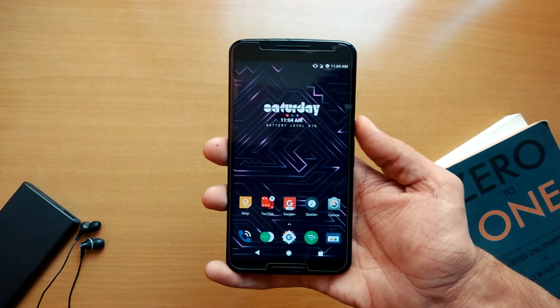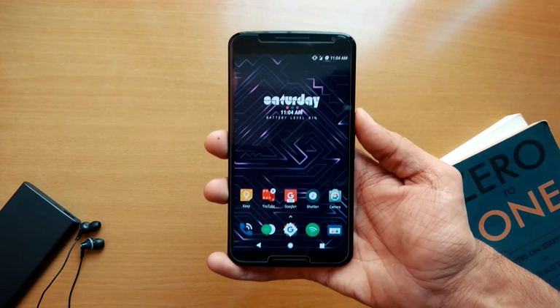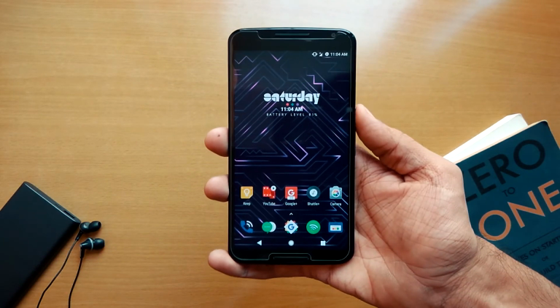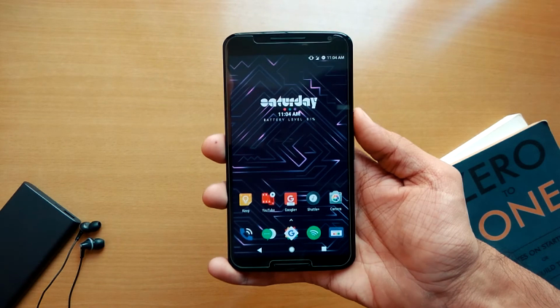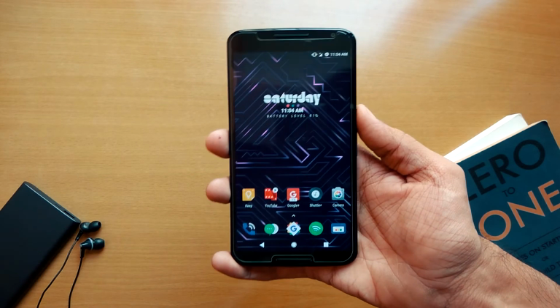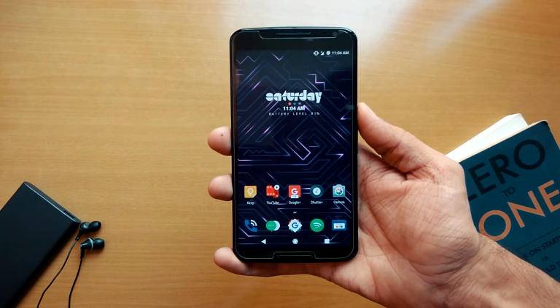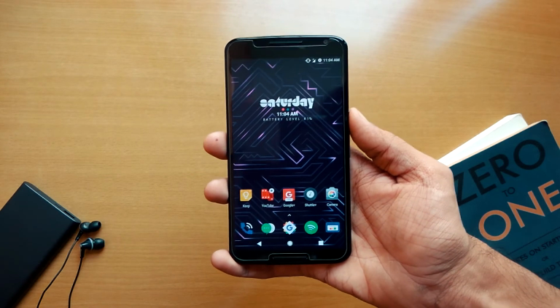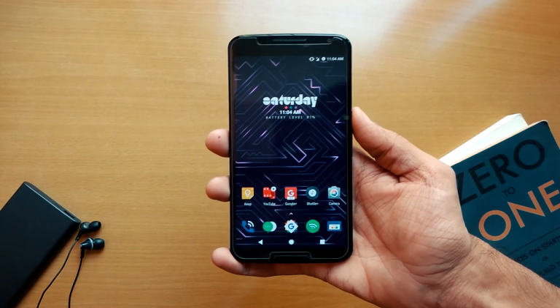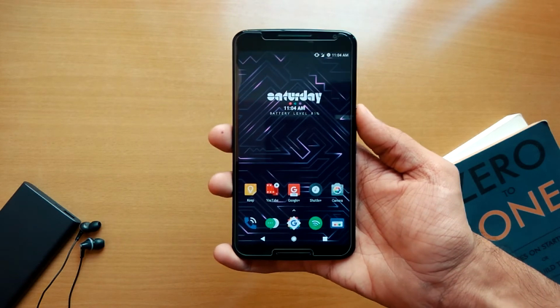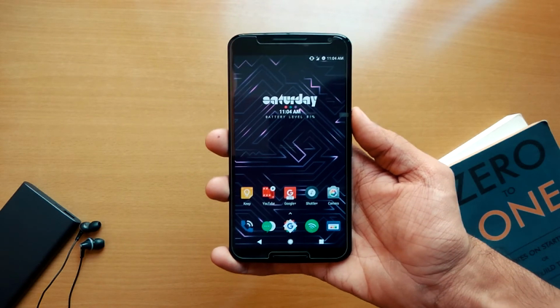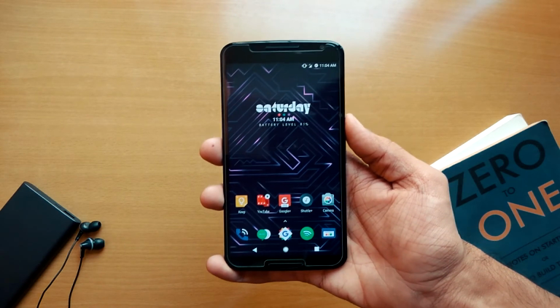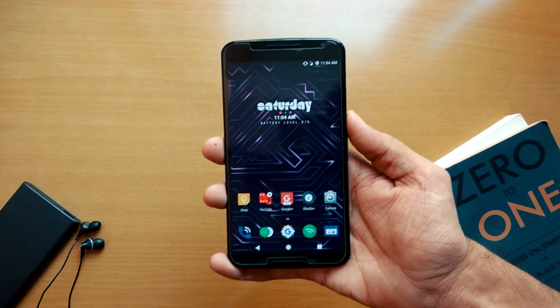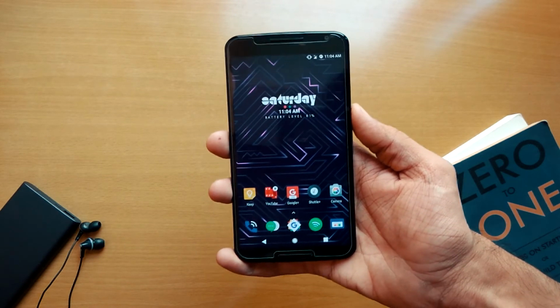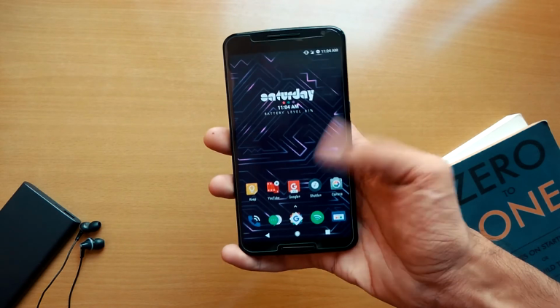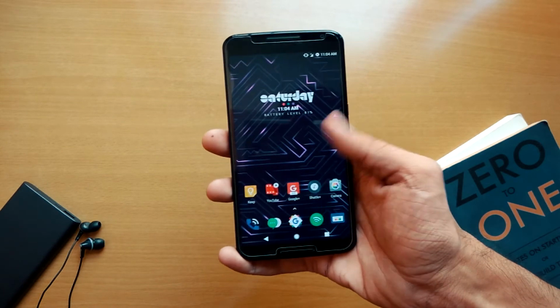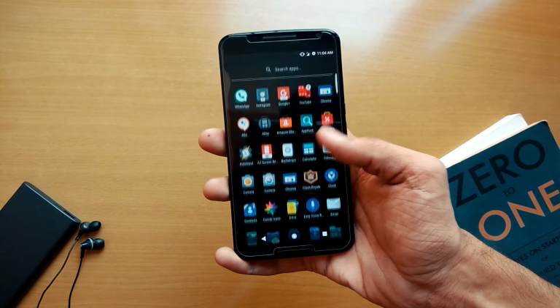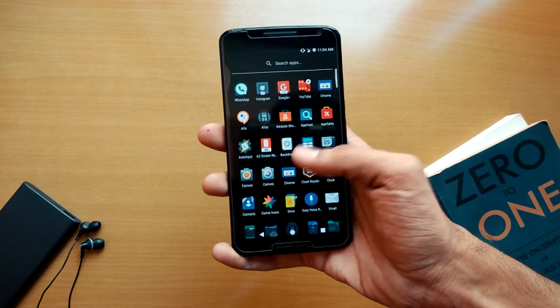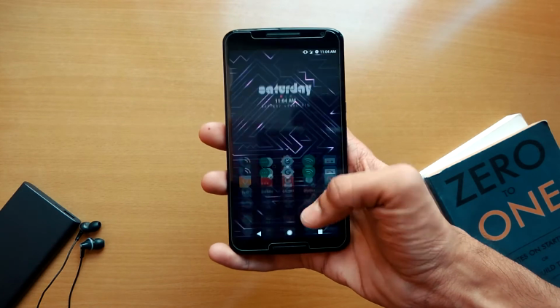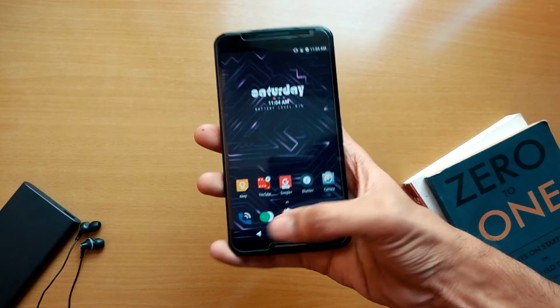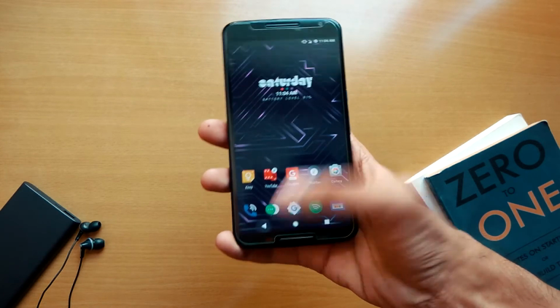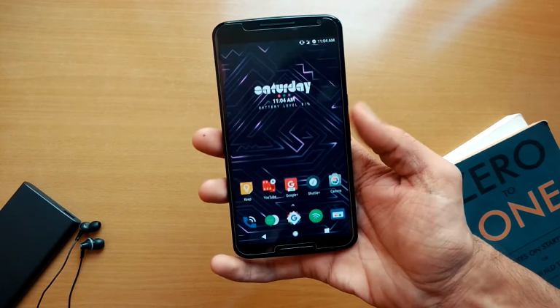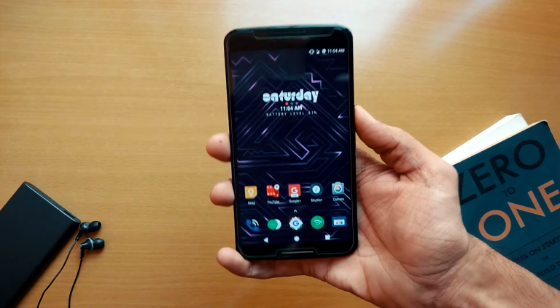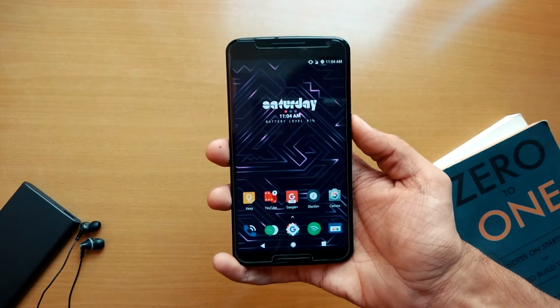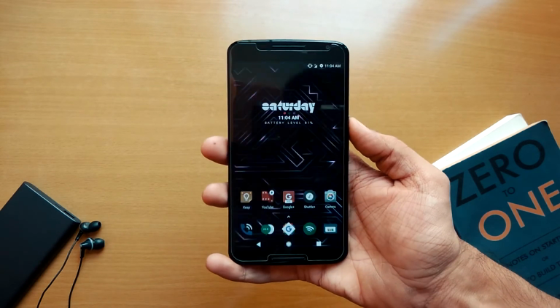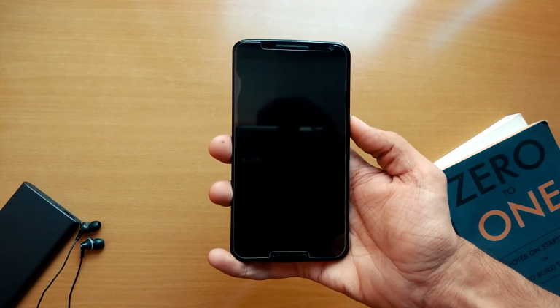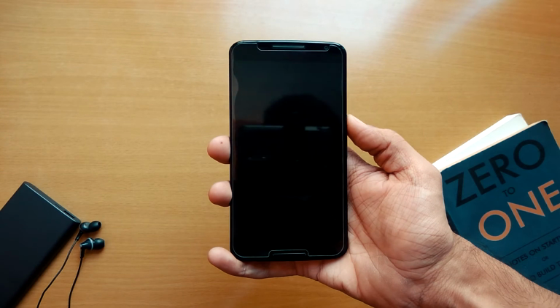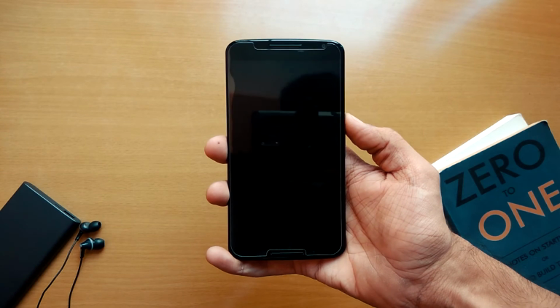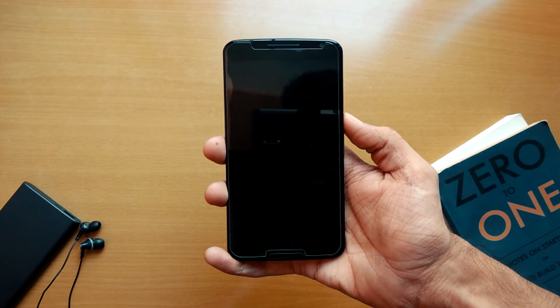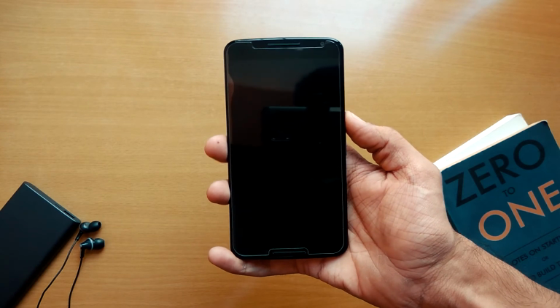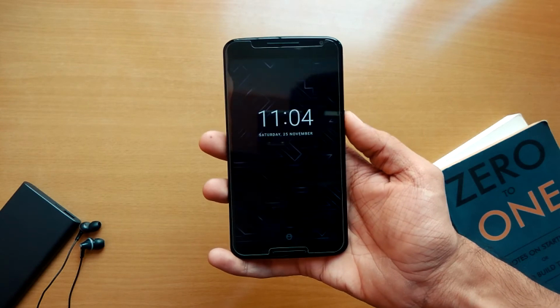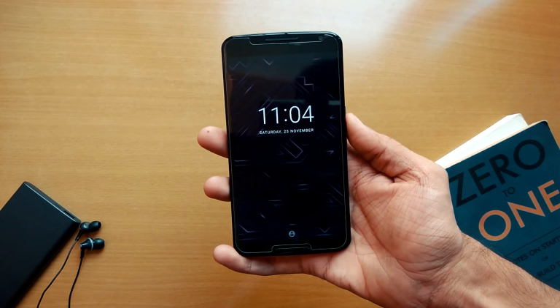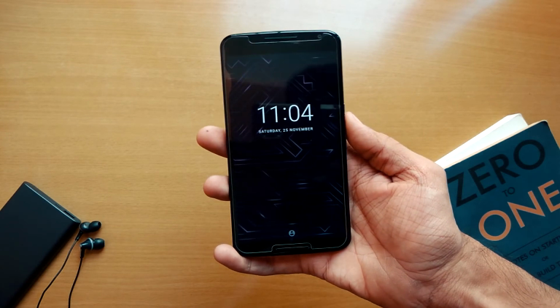It's not as fast as the OnePlus 5T, but it works perfectly. So just try out this feature if you want to use face unlock.